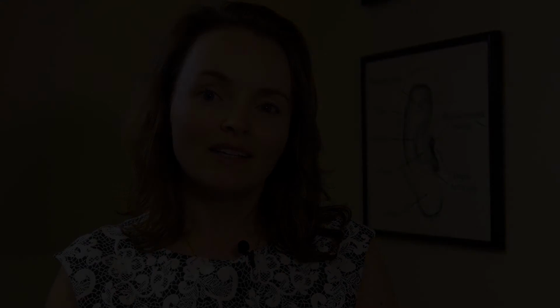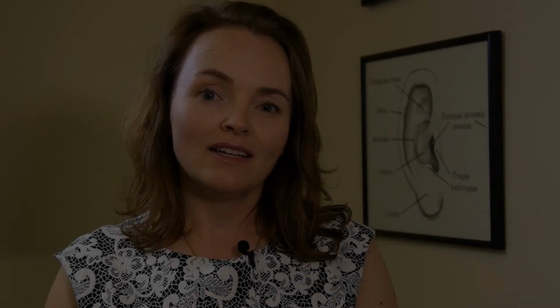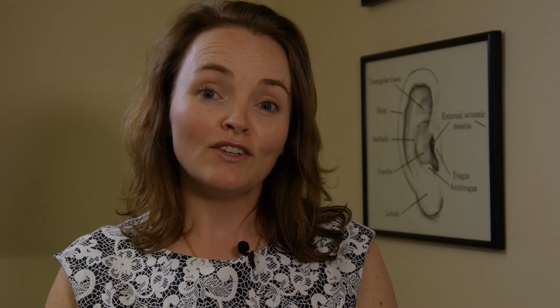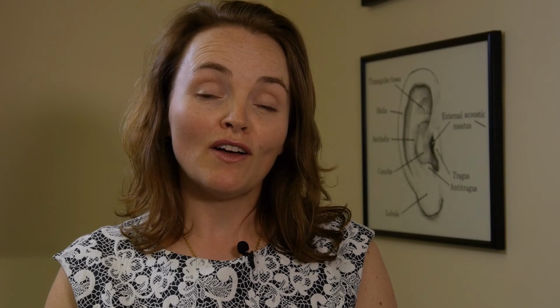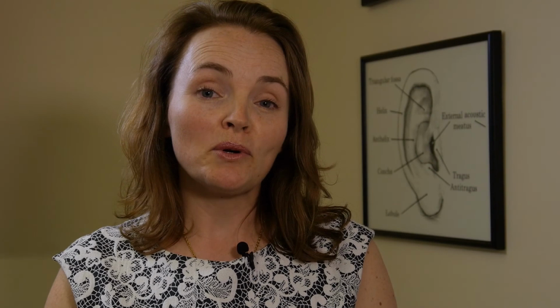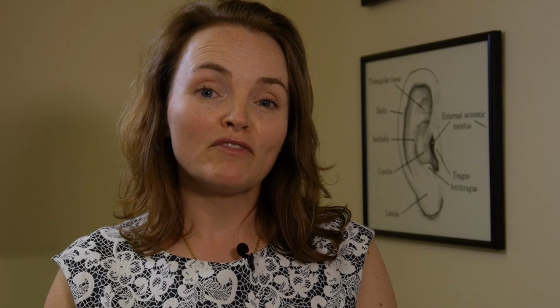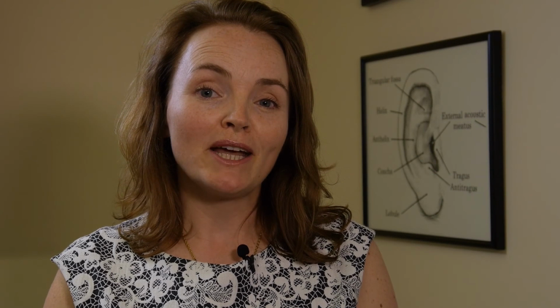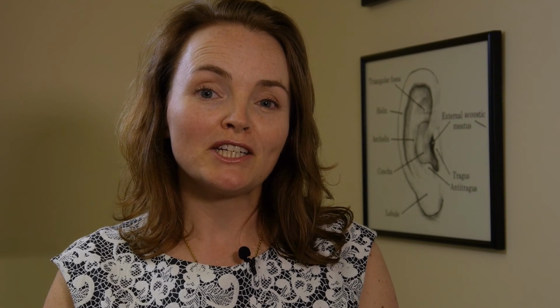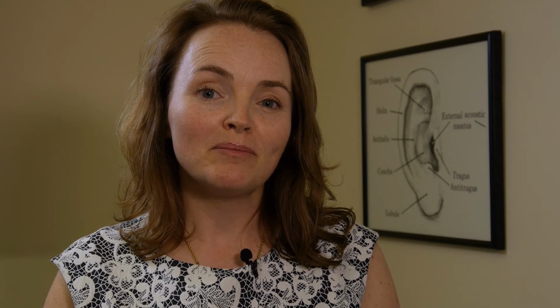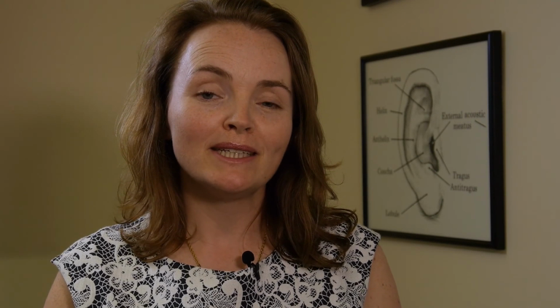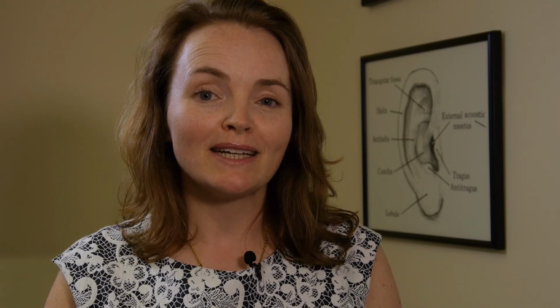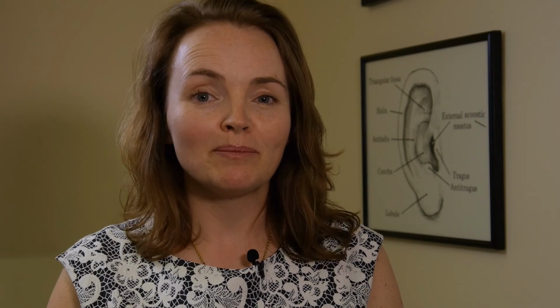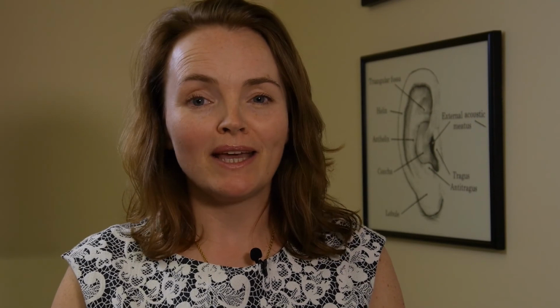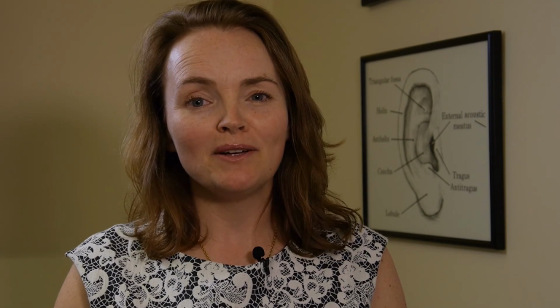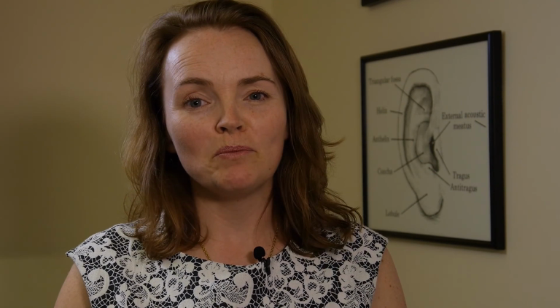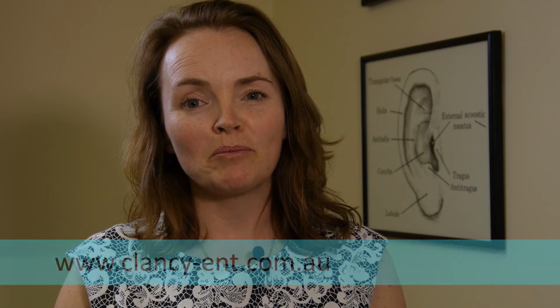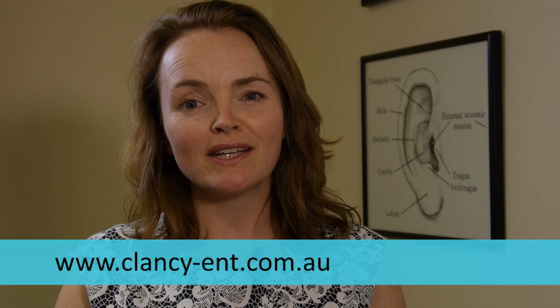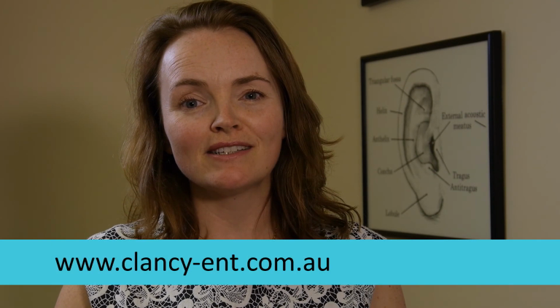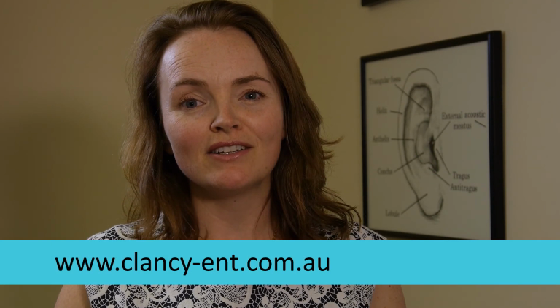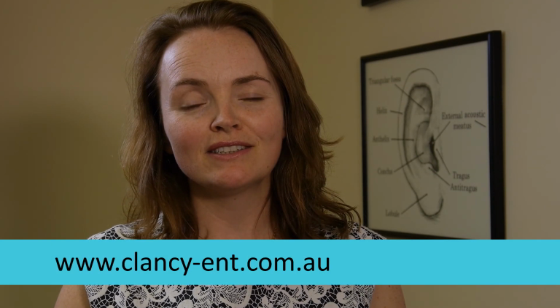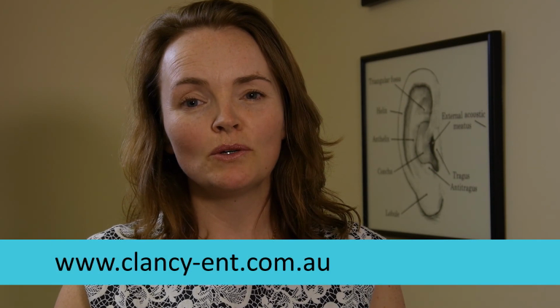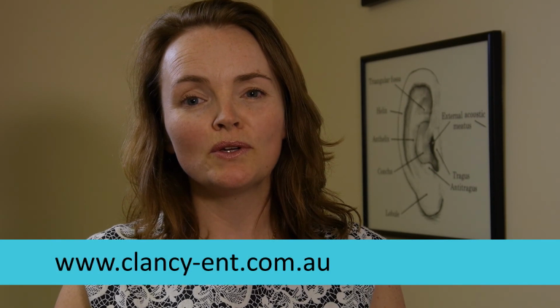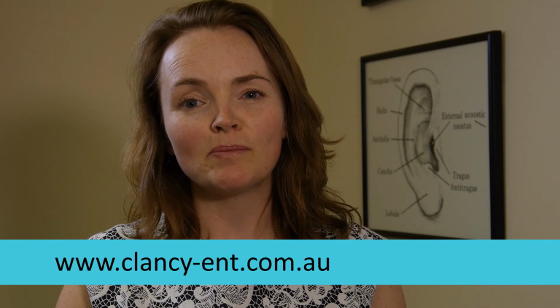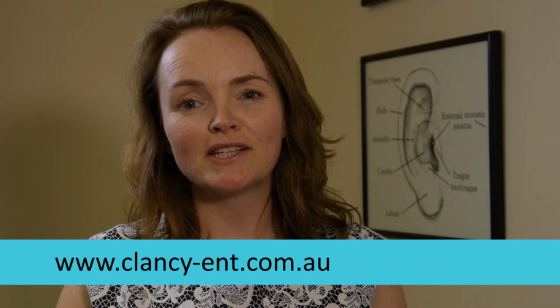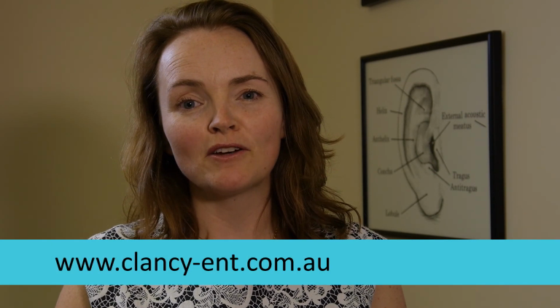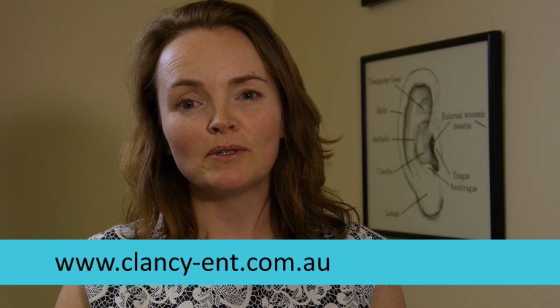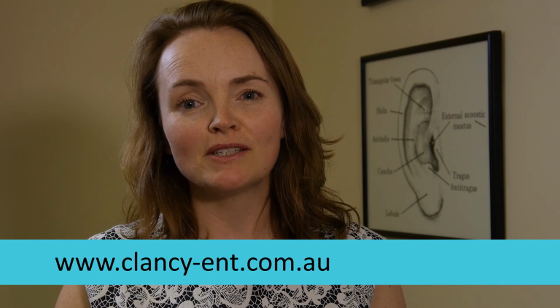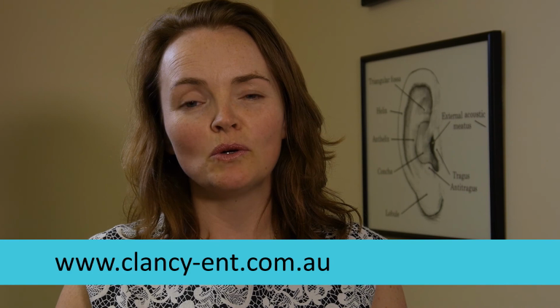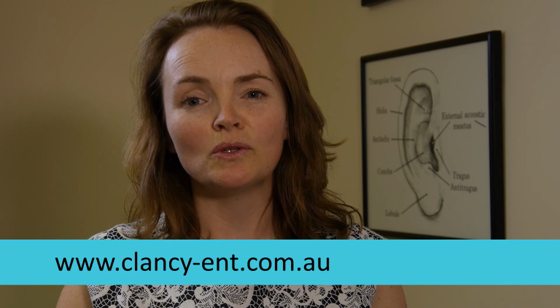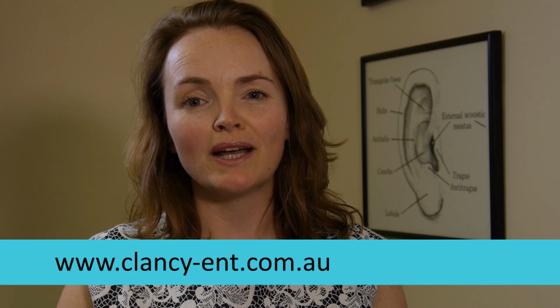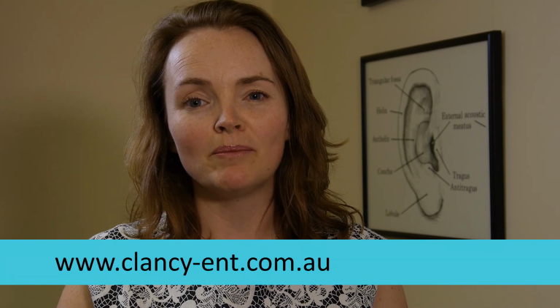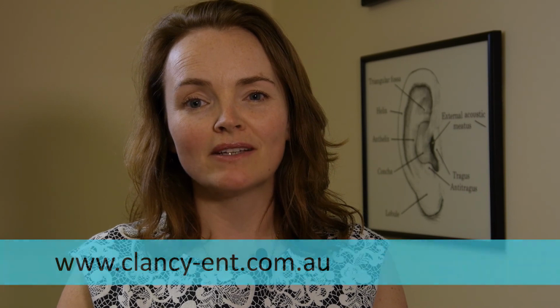If you'd like more information, please ask me or my practice nurse or your speech therapist, or look at our website.